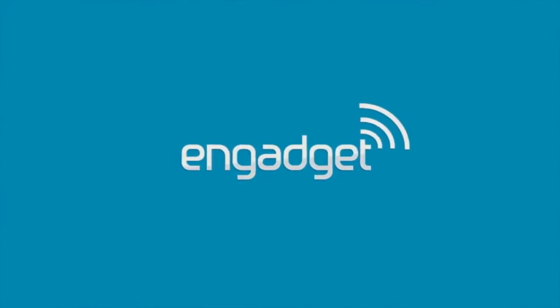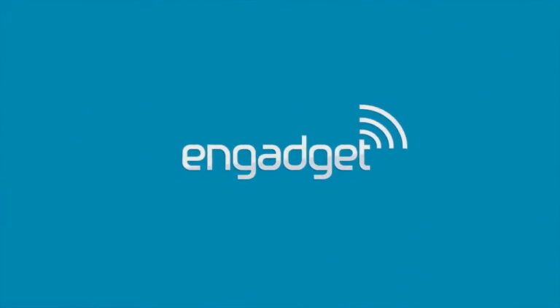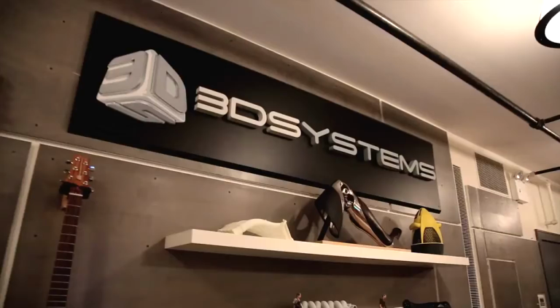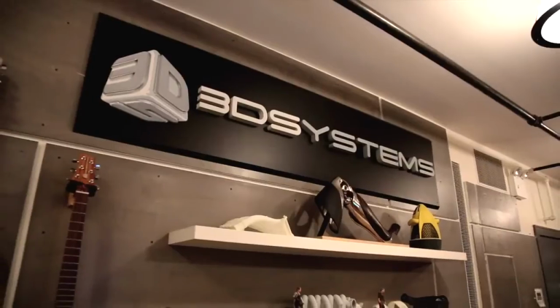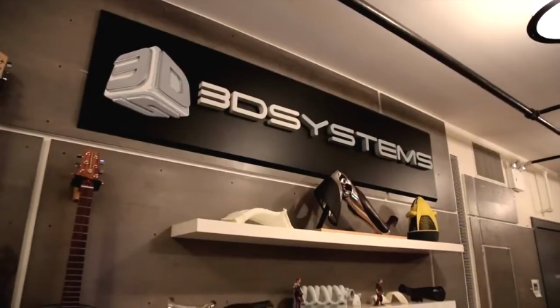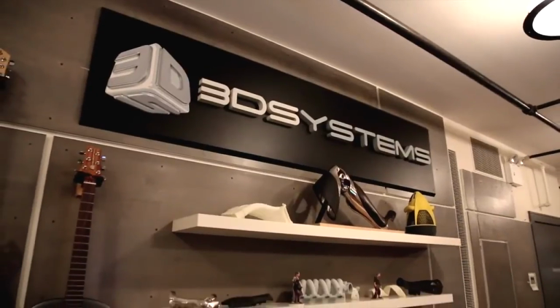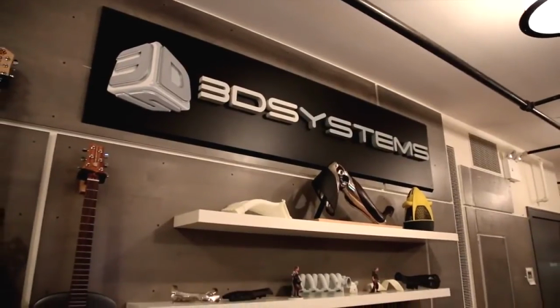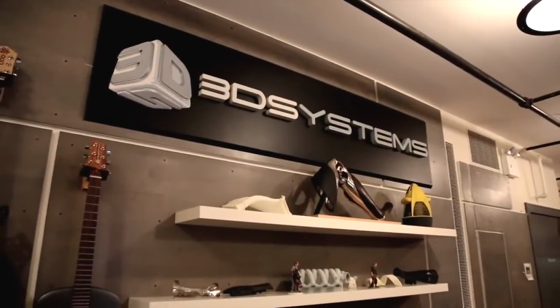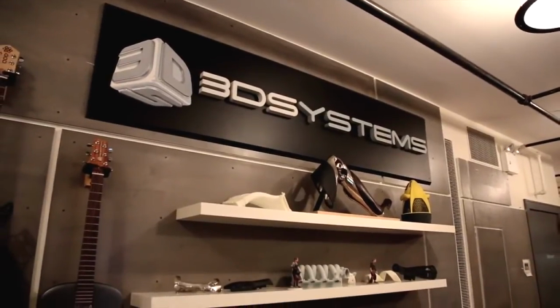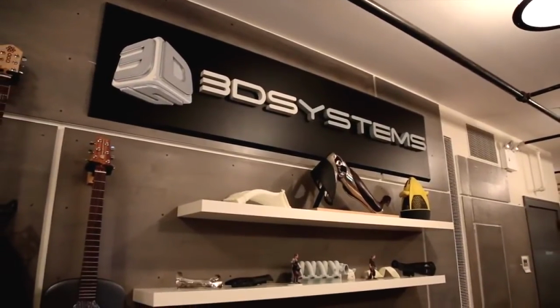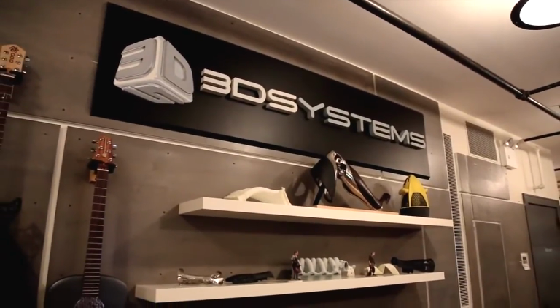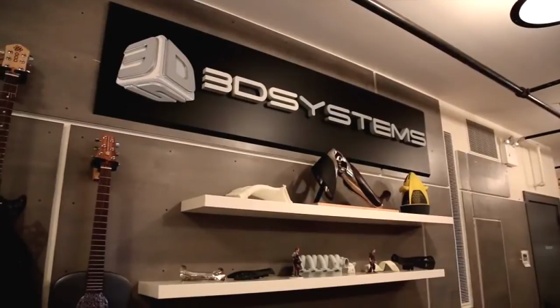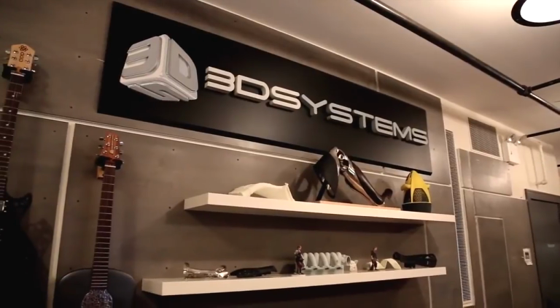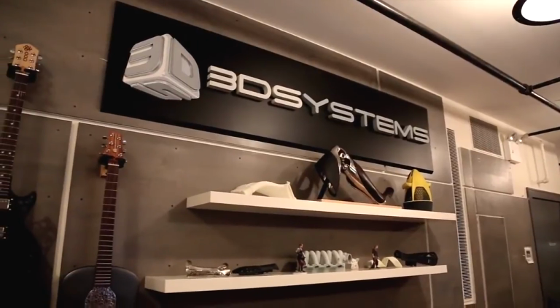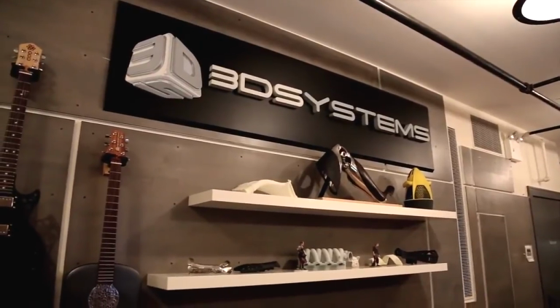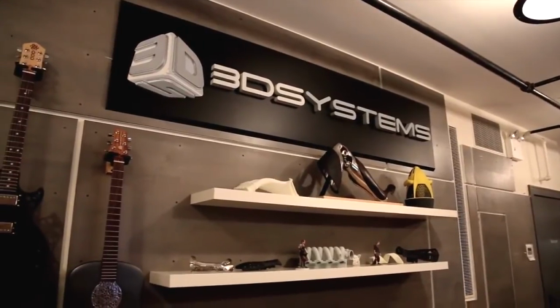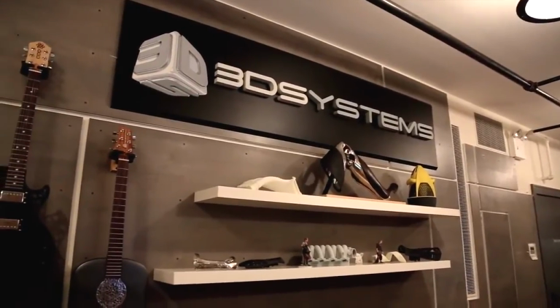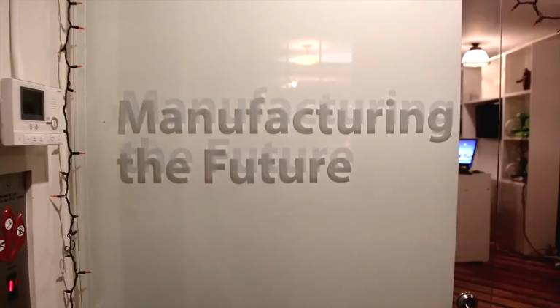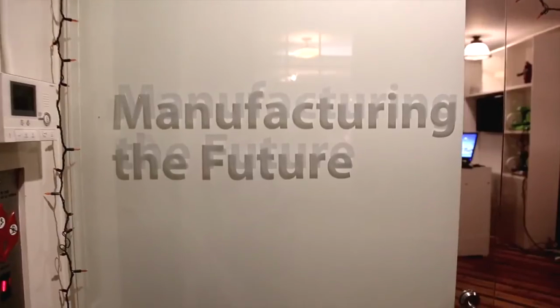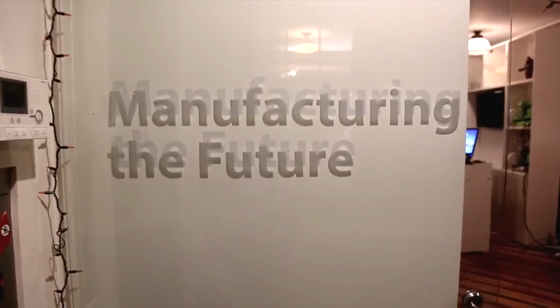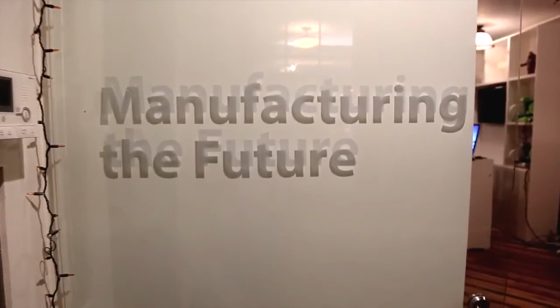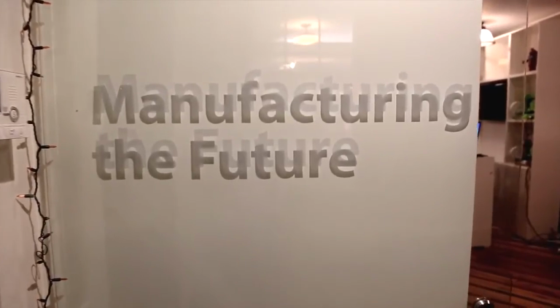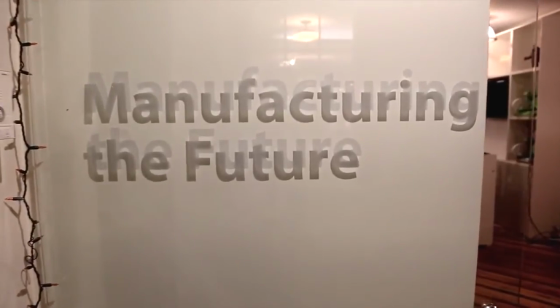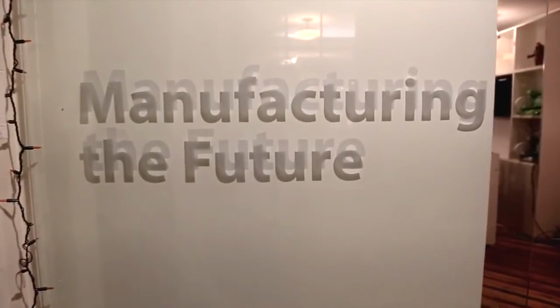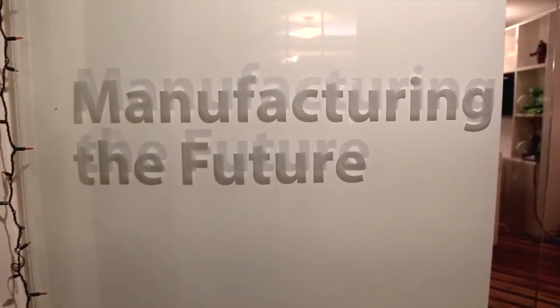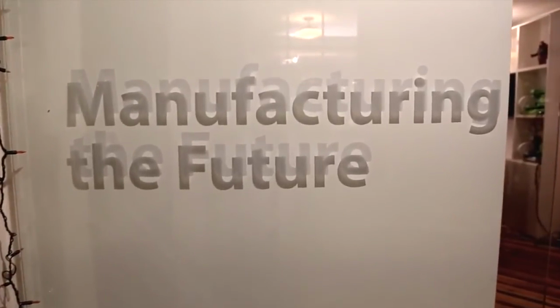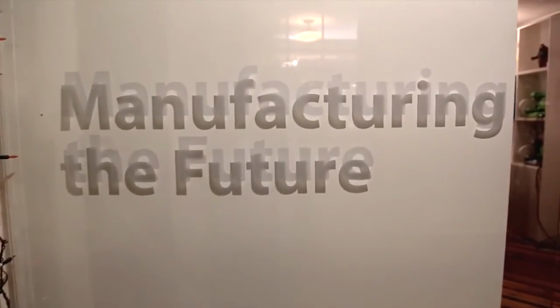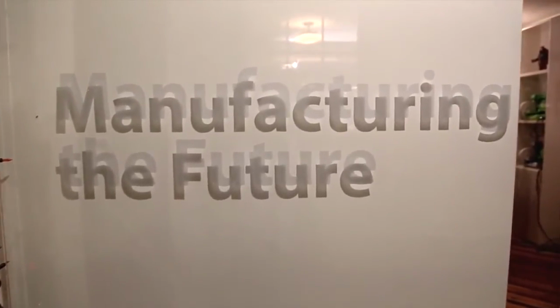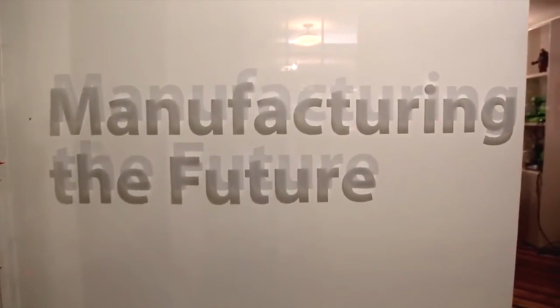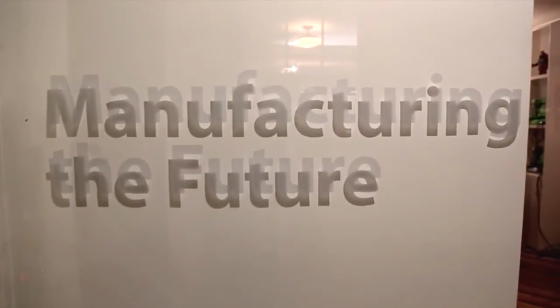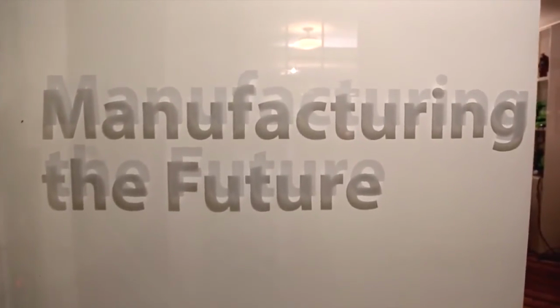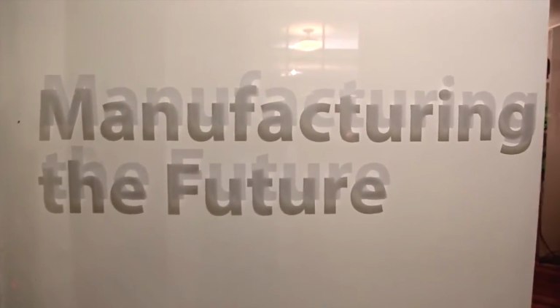Hey everybody, we're here at 3D Systems' Union Square offices in New York City after hours because we've got a very special product to talk about.